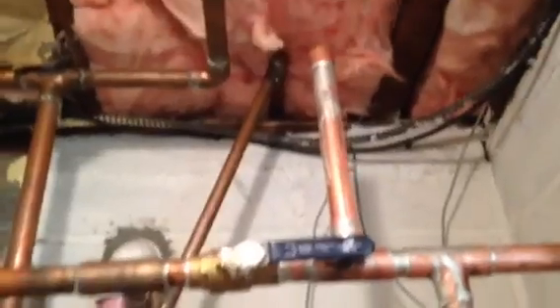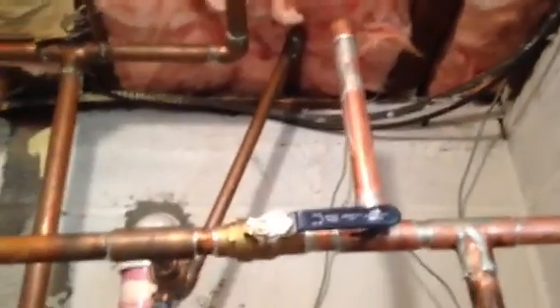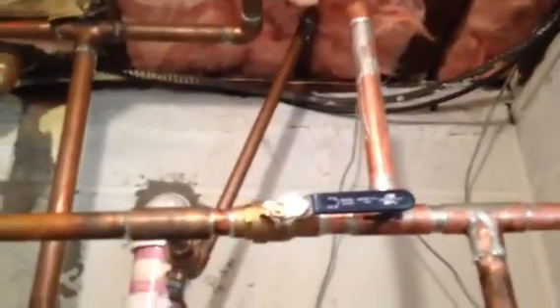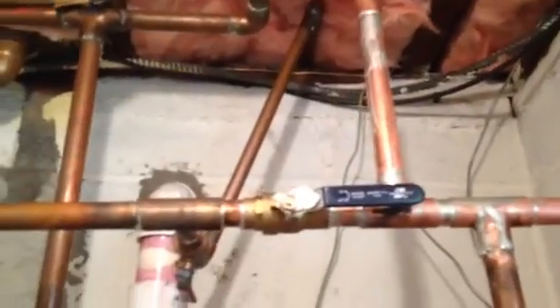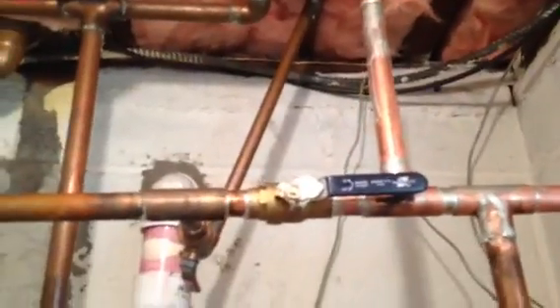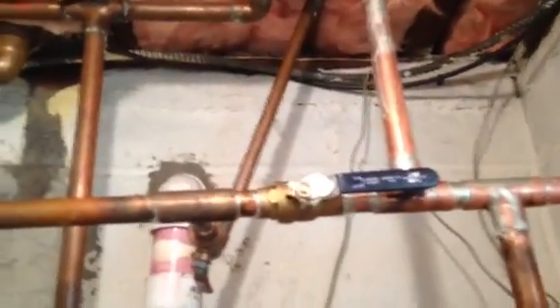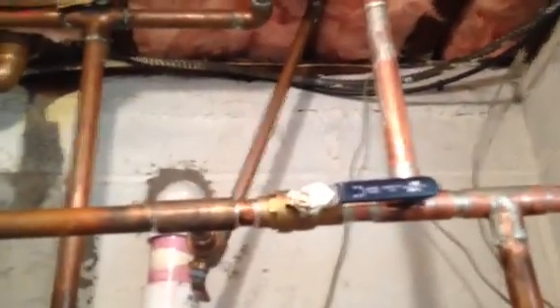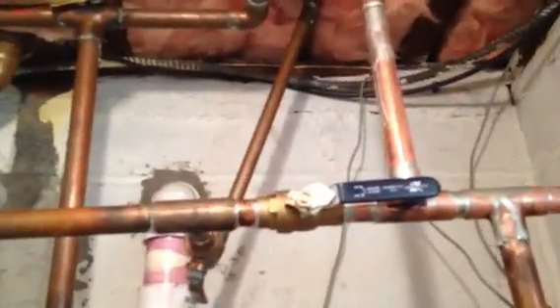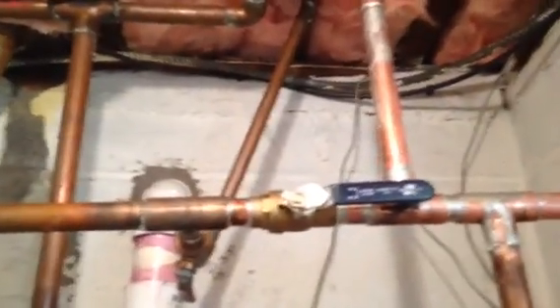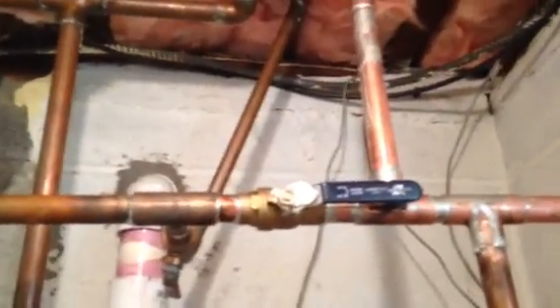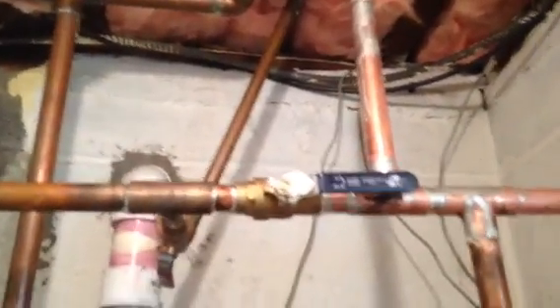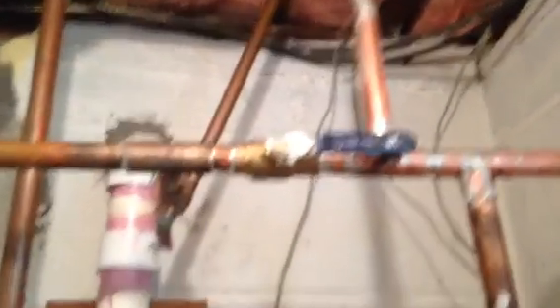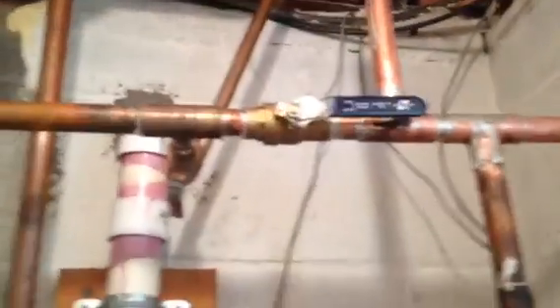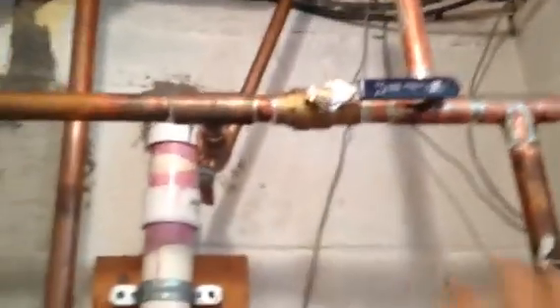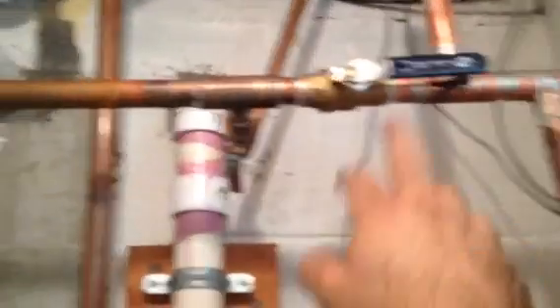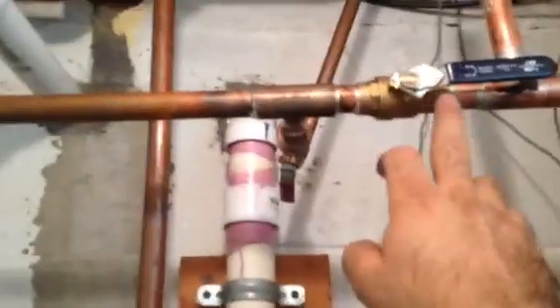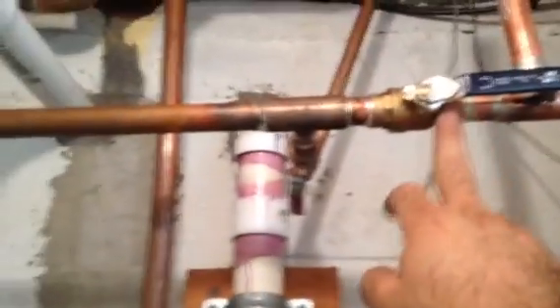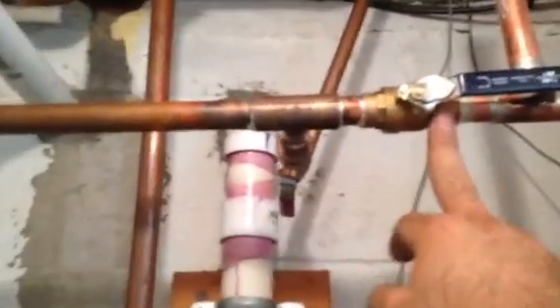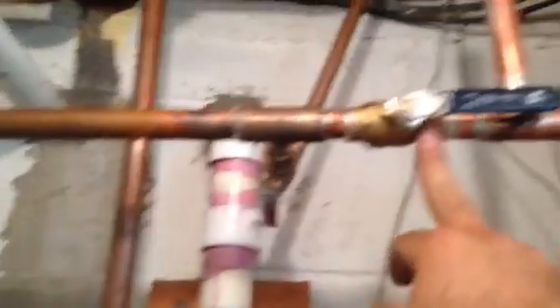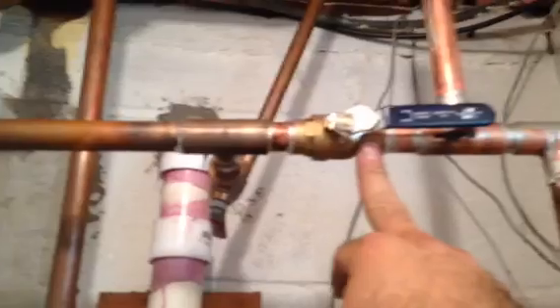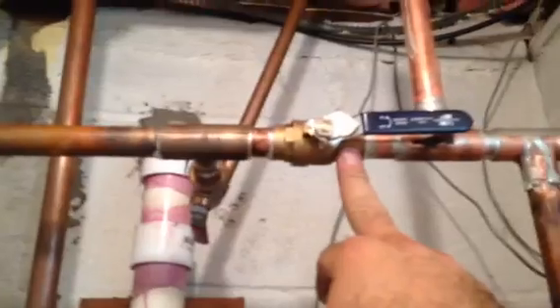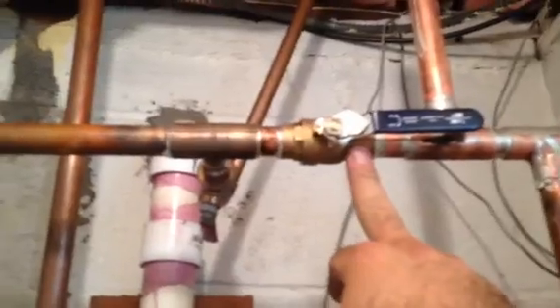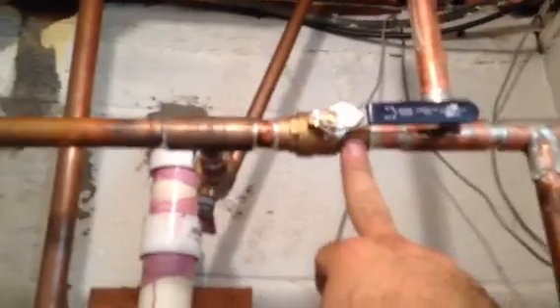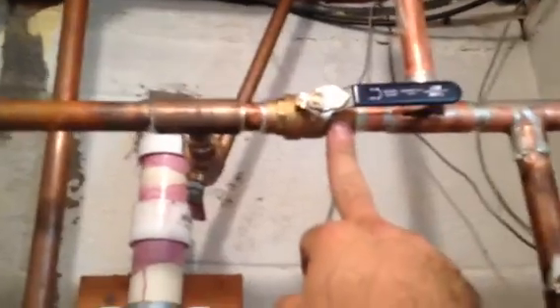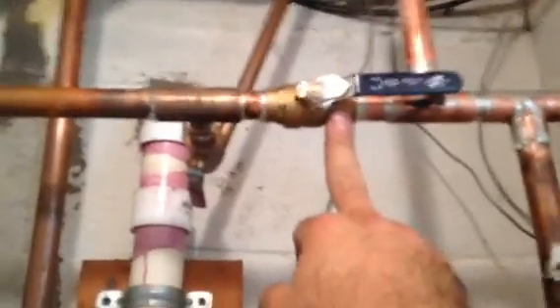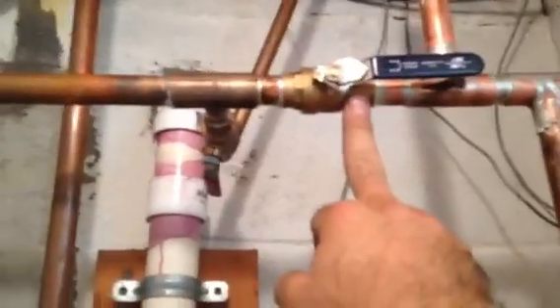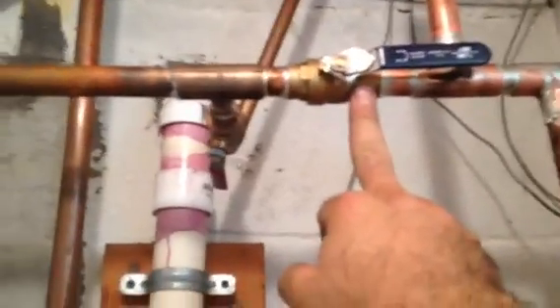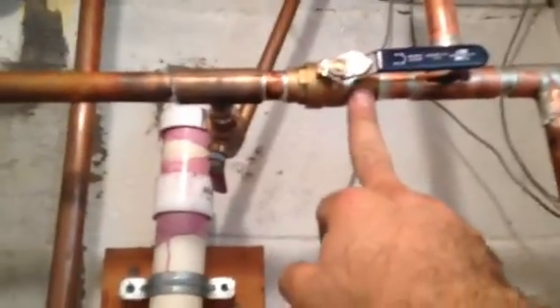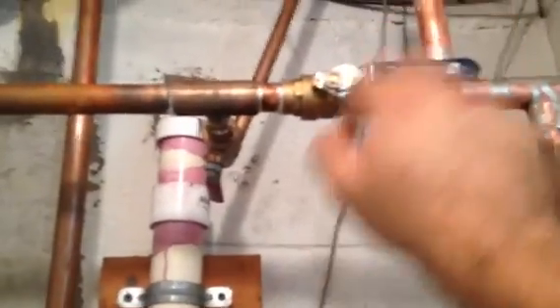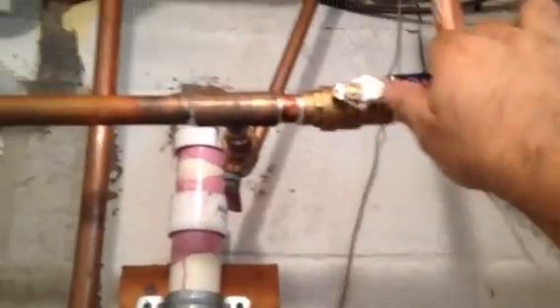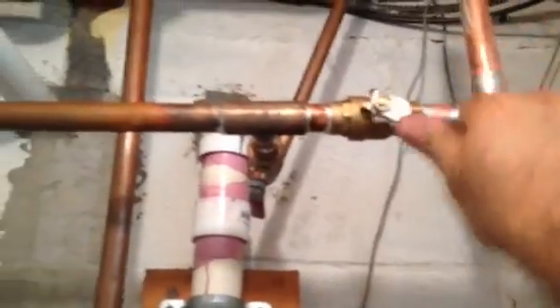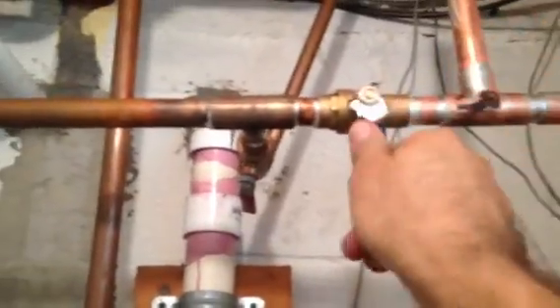I couldn't find one at Lowe's or Home Depot, so I have to go to the supply house. I also put in a new three-quarter inch sweat shut-off valve.